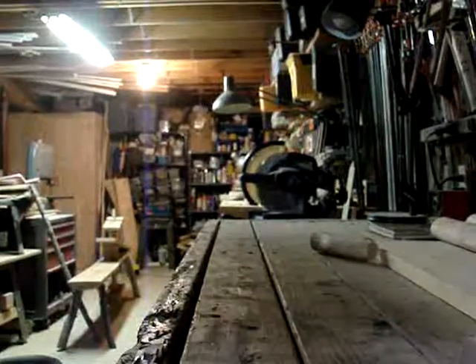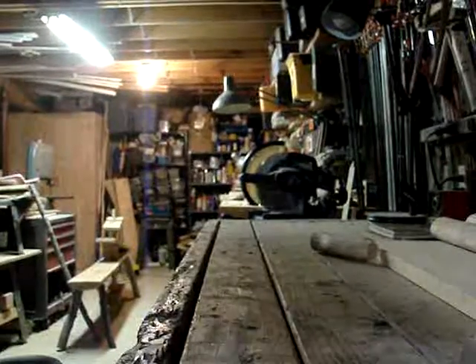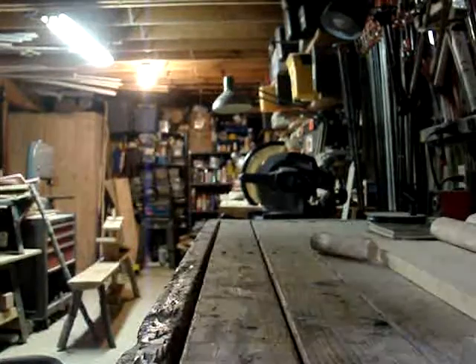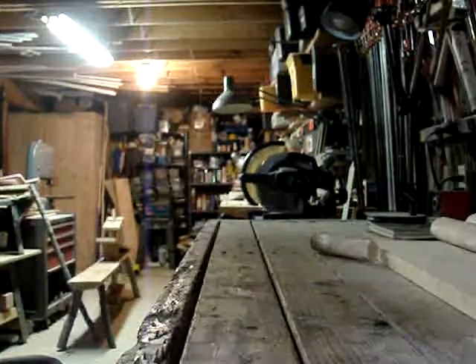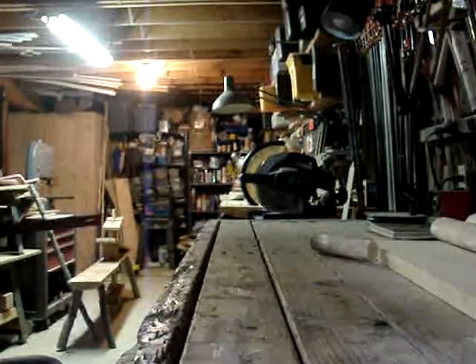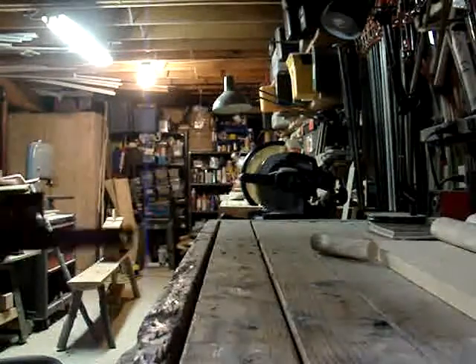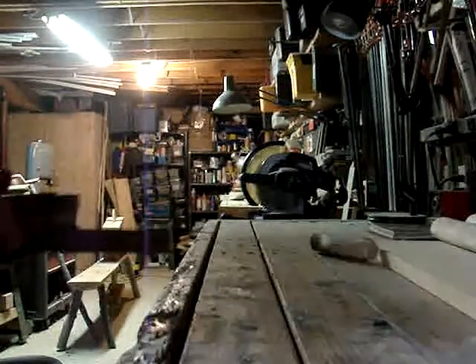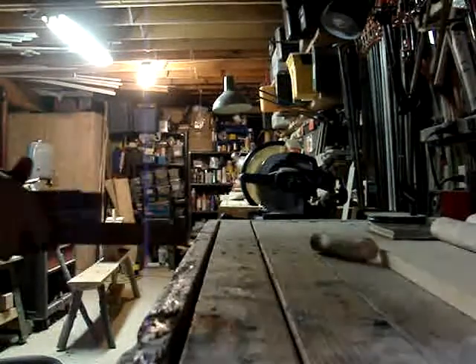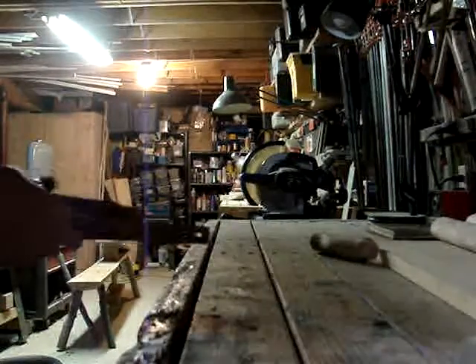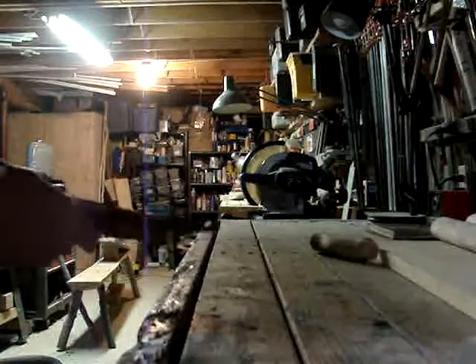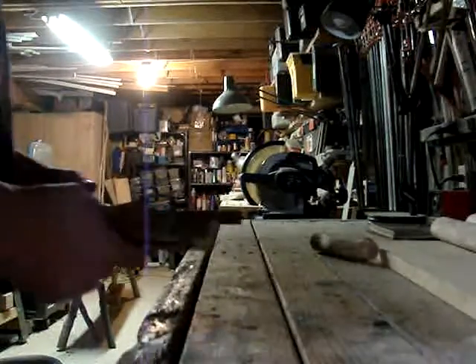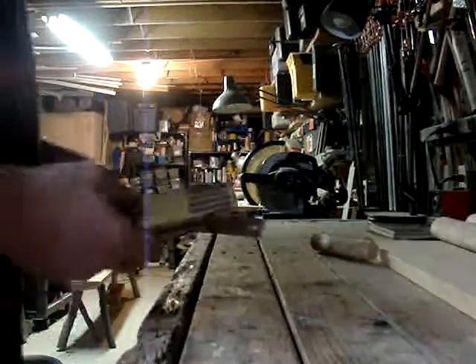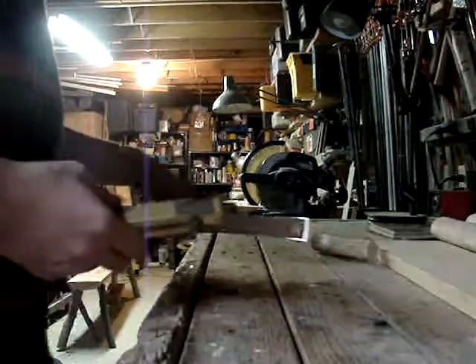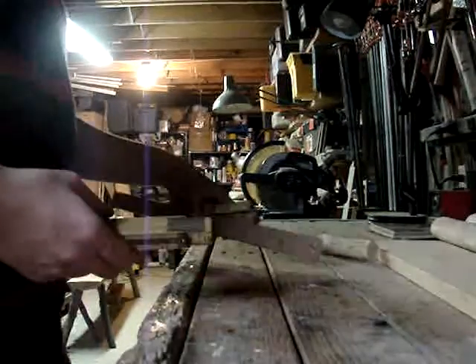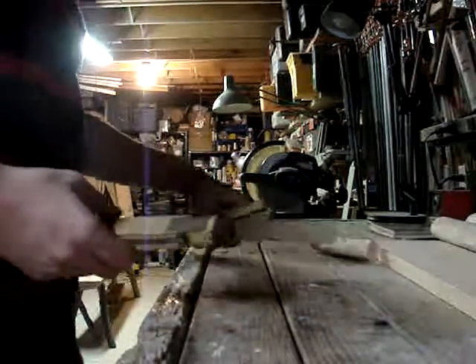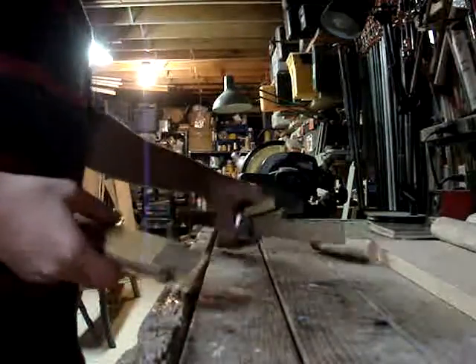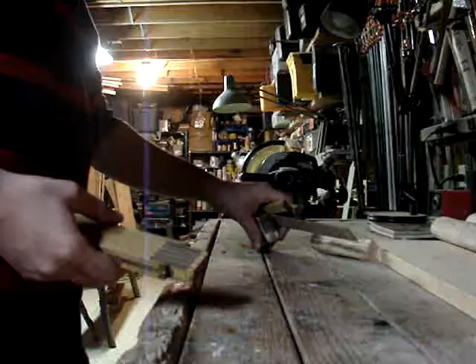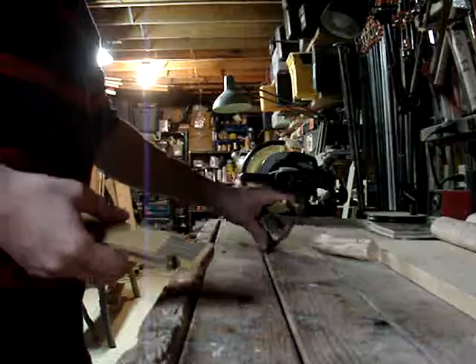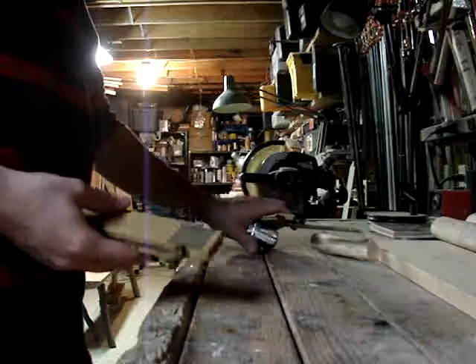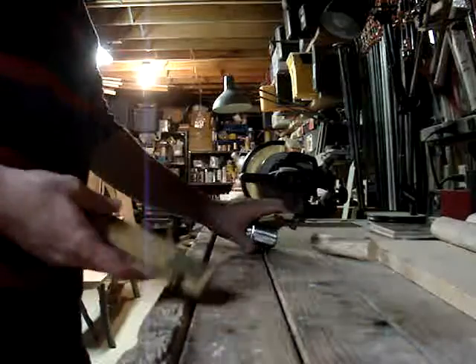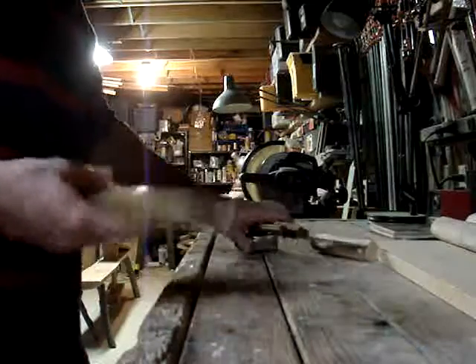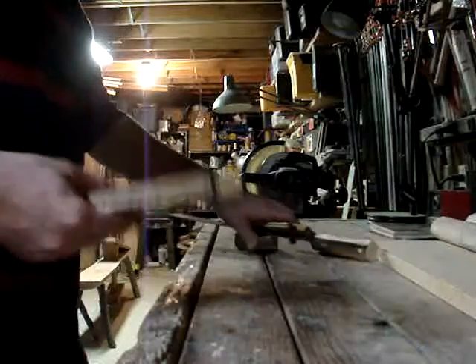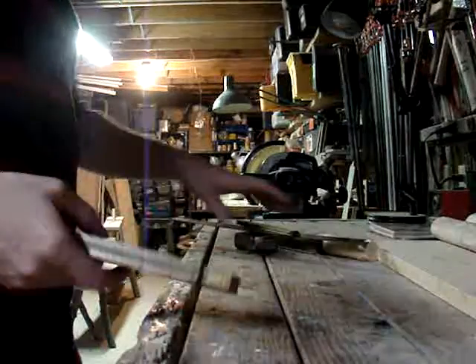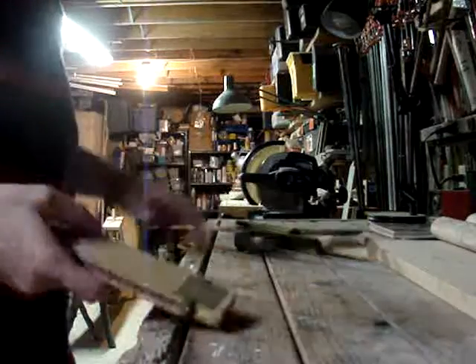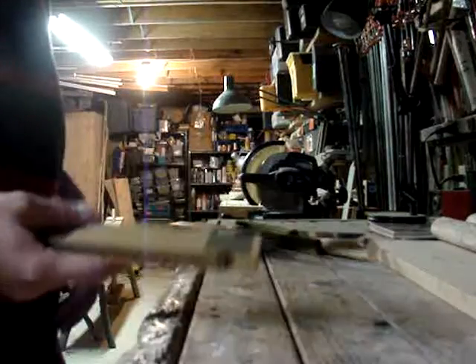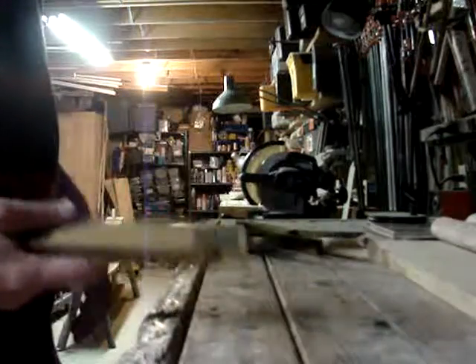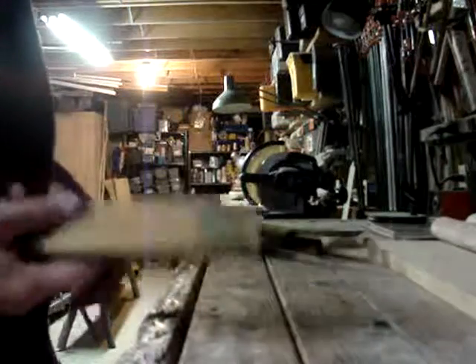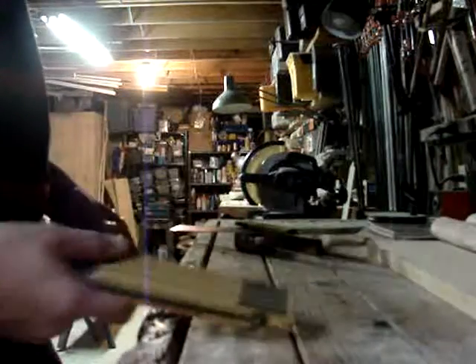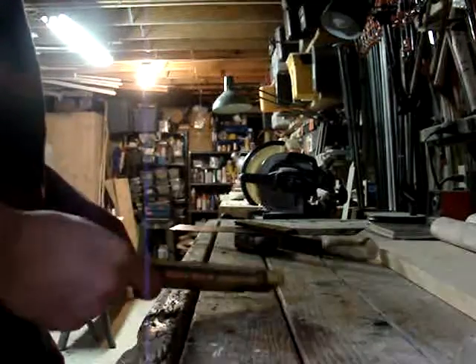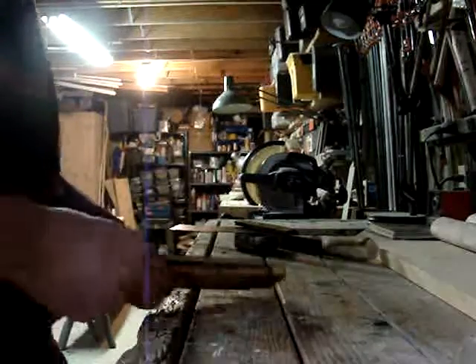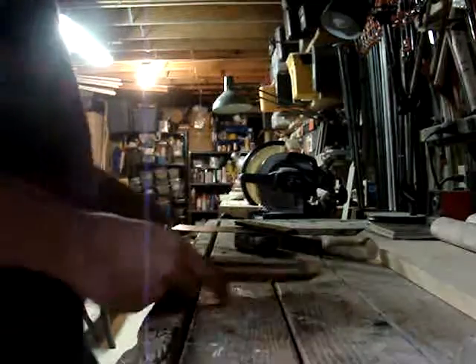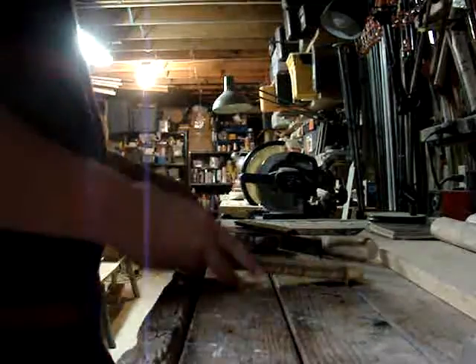Hello YouTube, this is Moss Oak and today we are going to talk about some different types of tape measures.